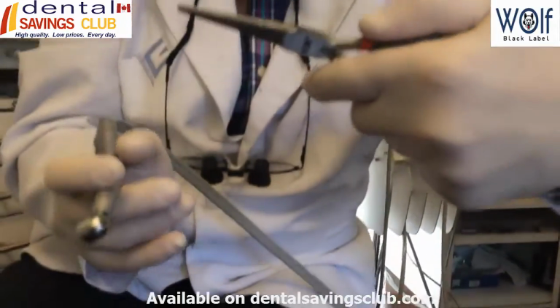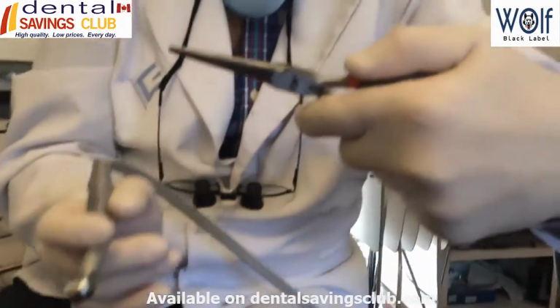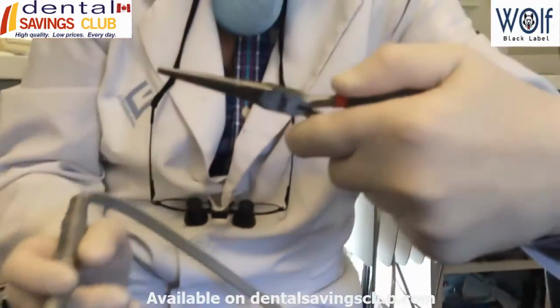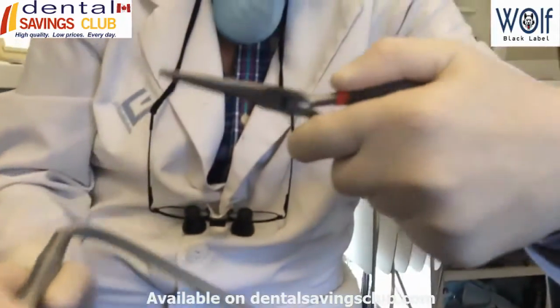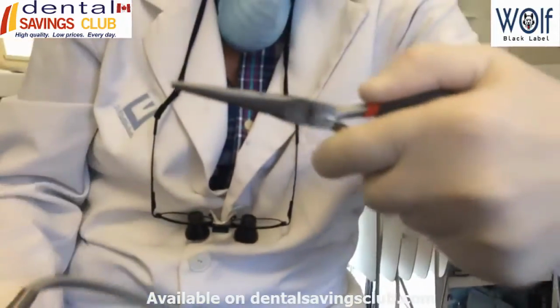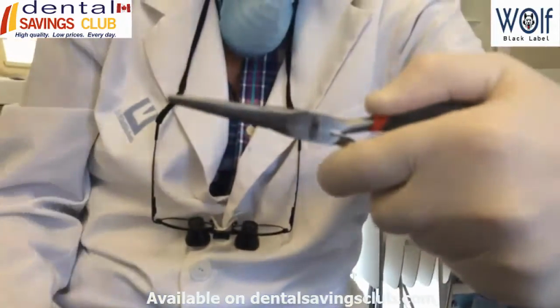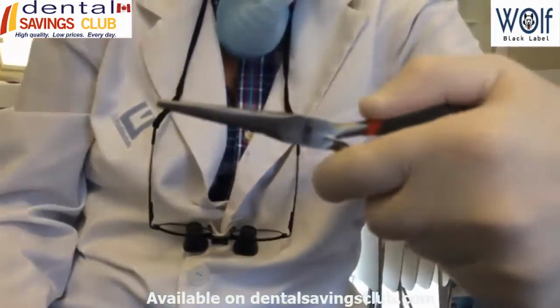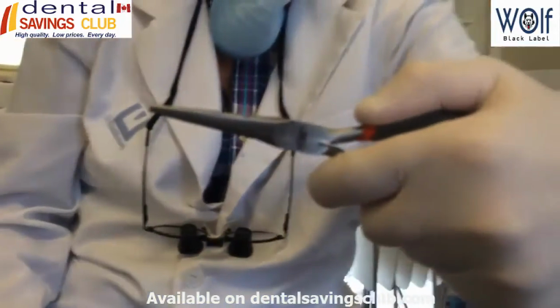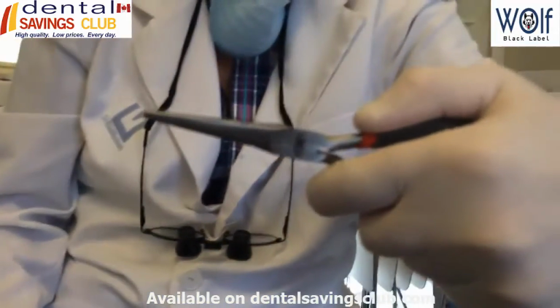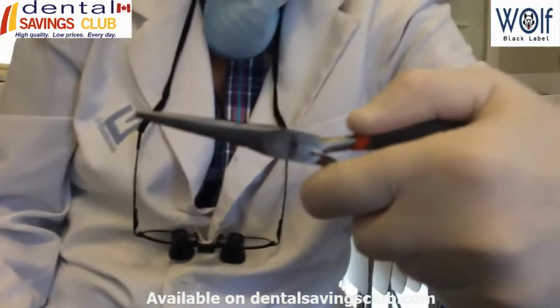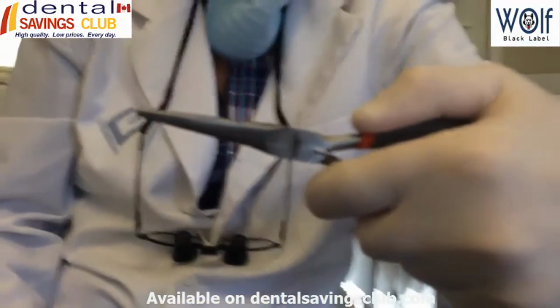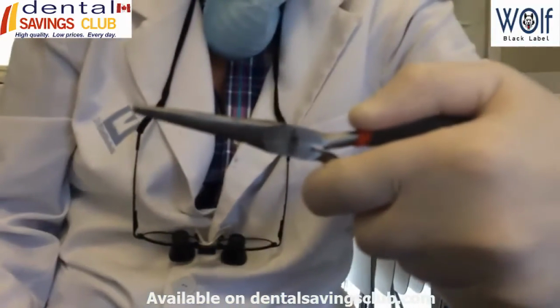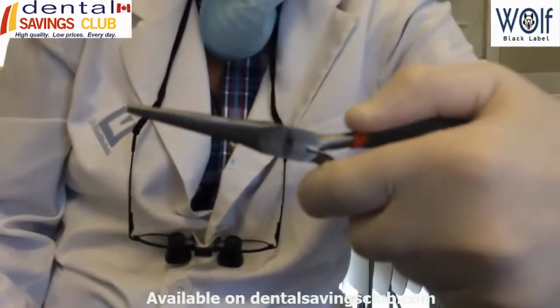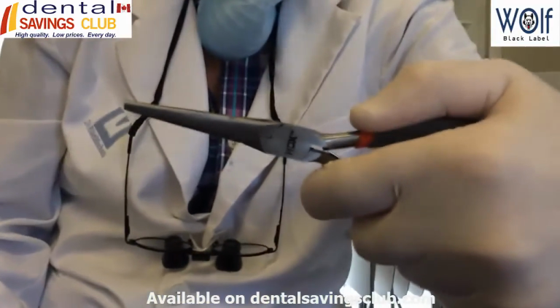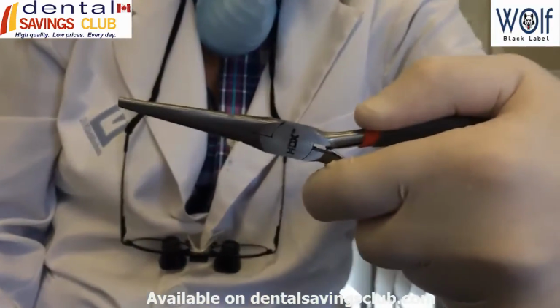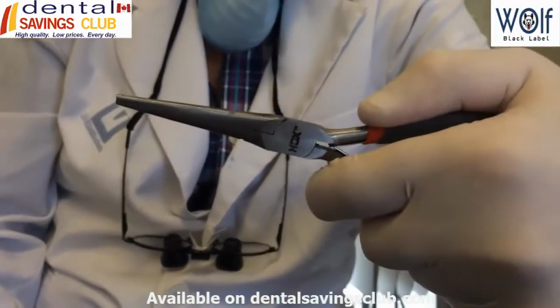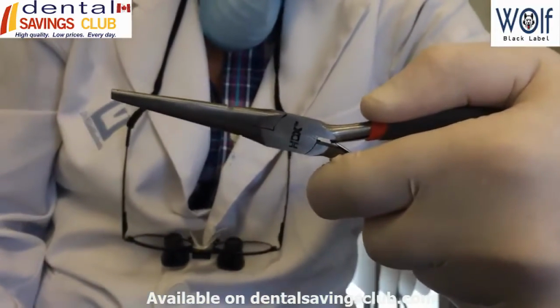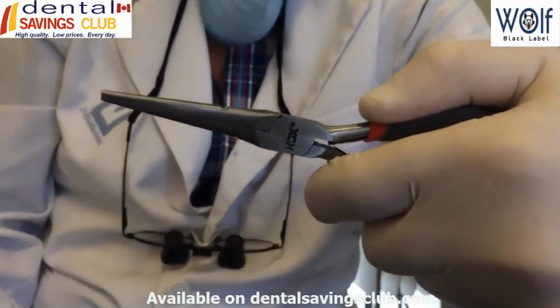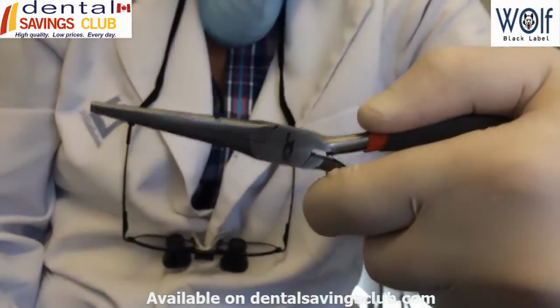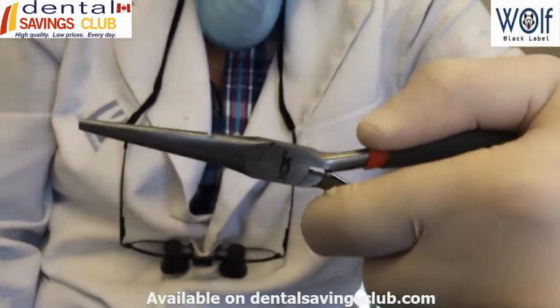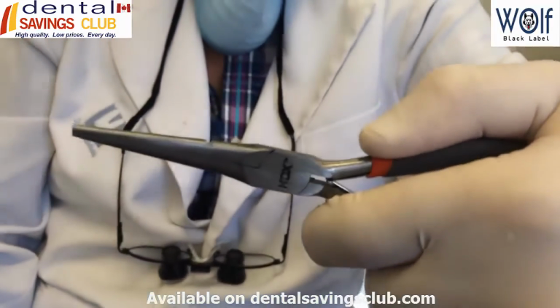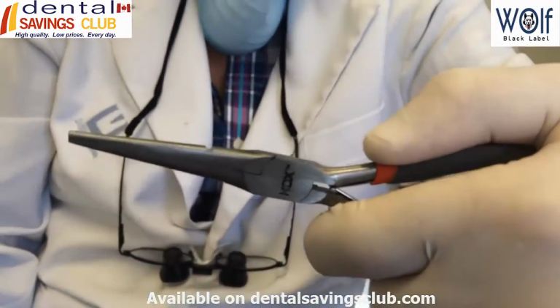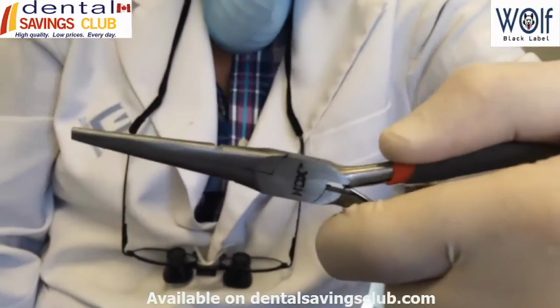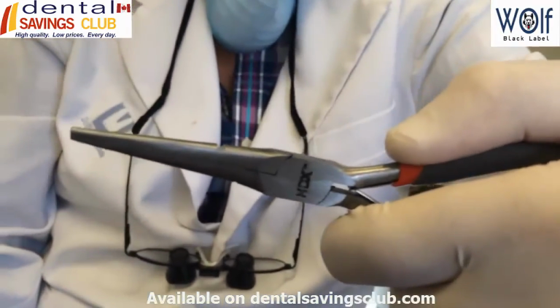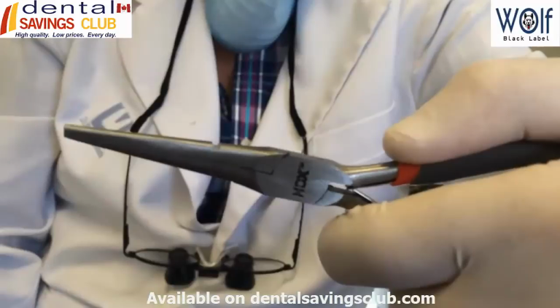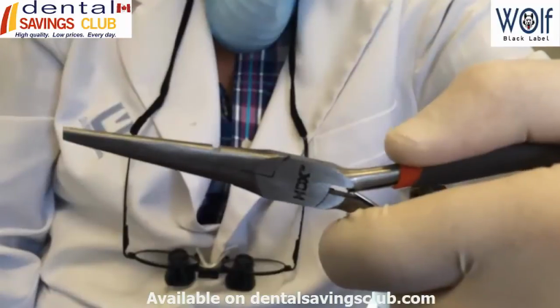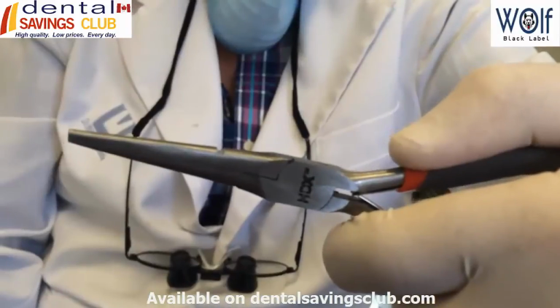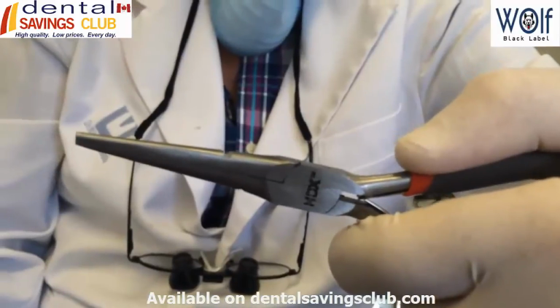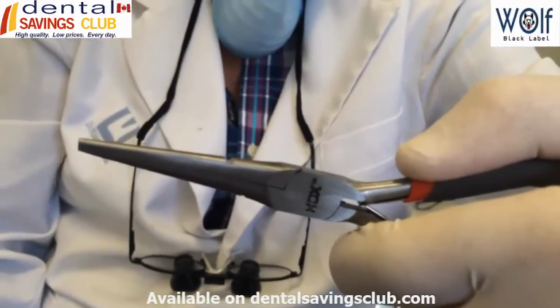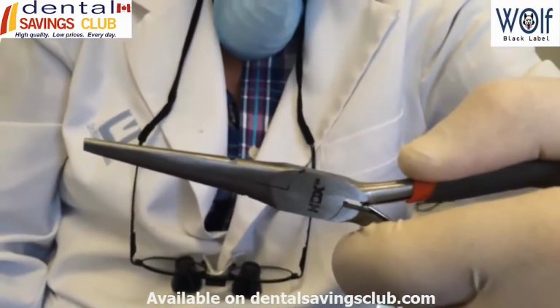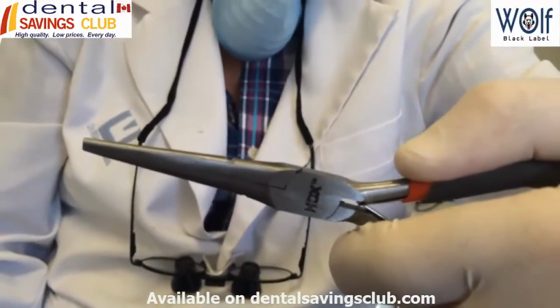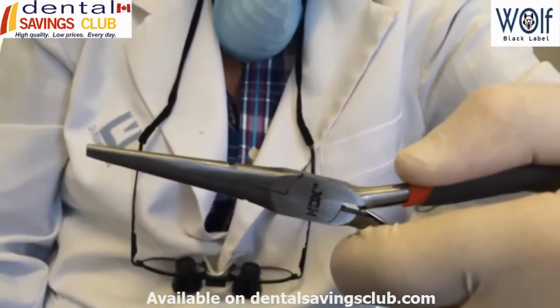Pretty good. That's a perfect depth cut for a crown.